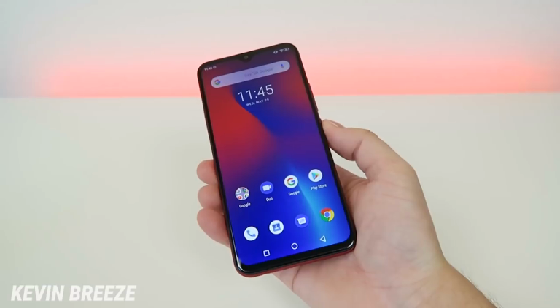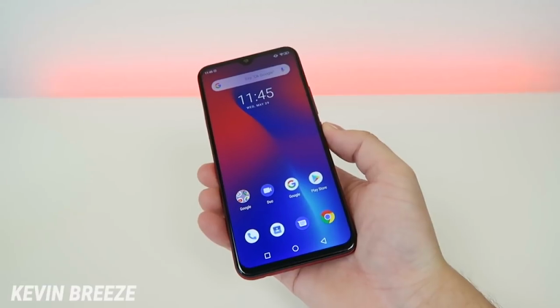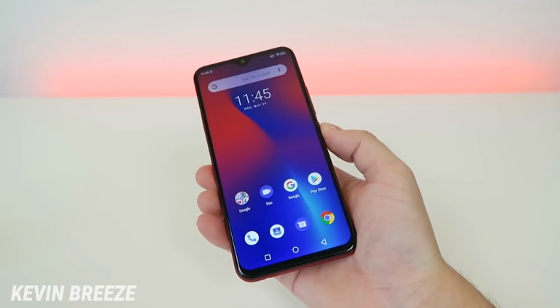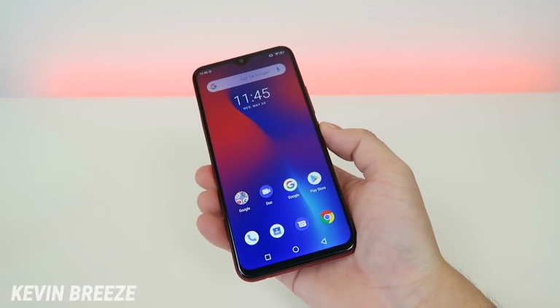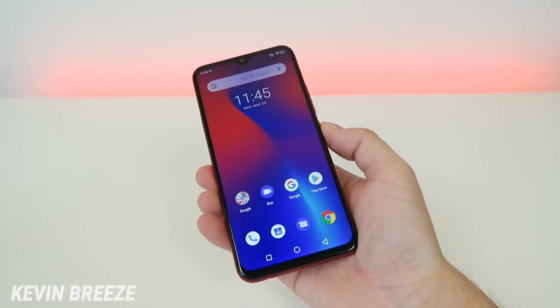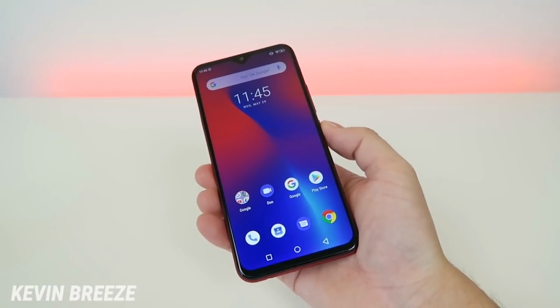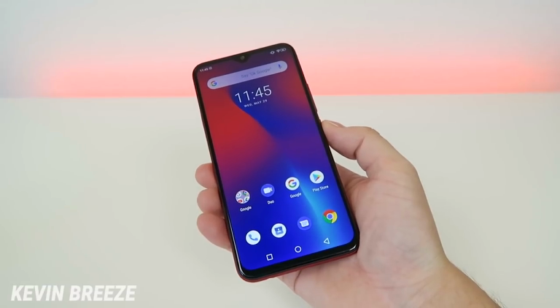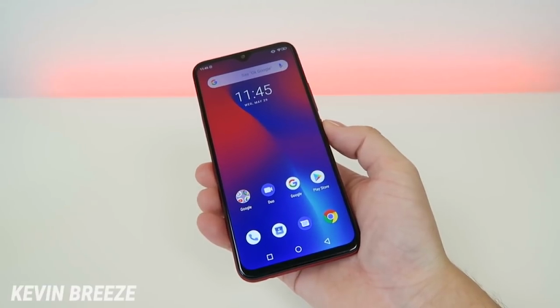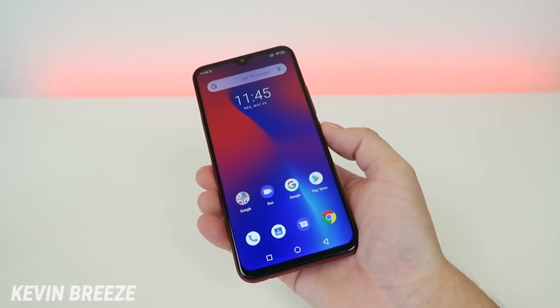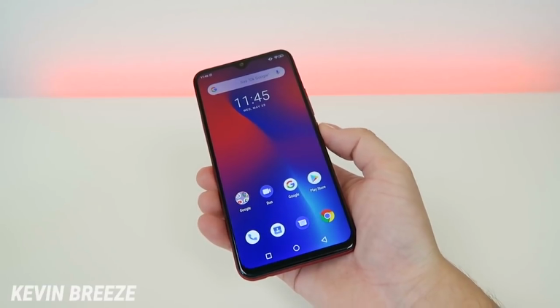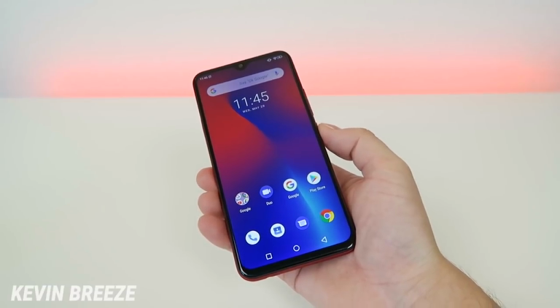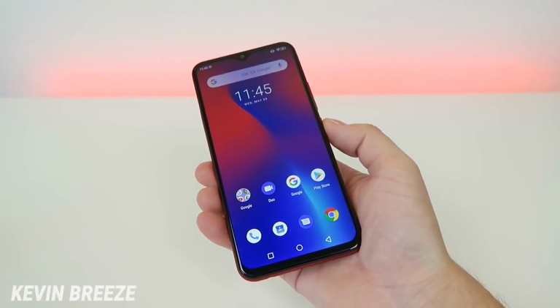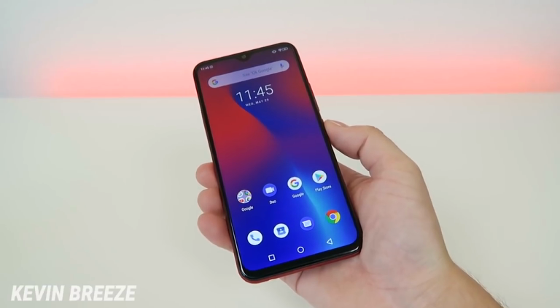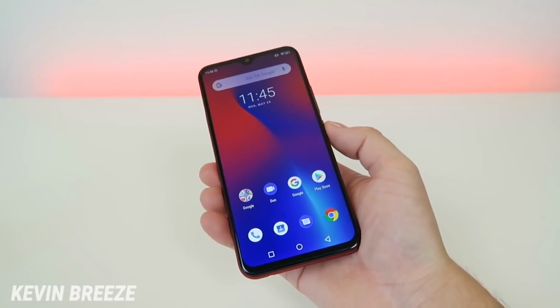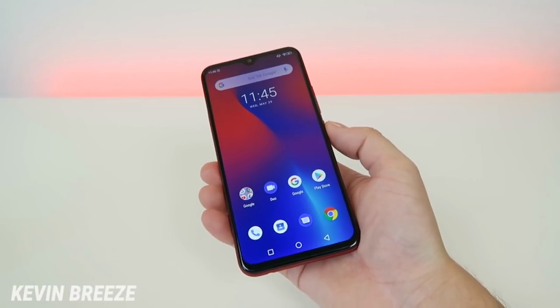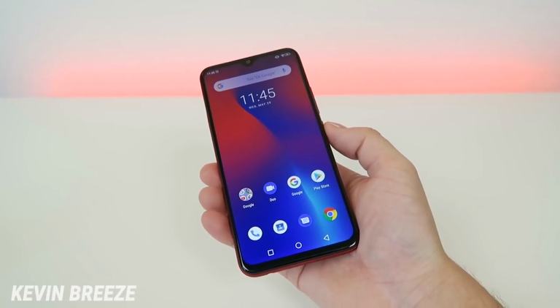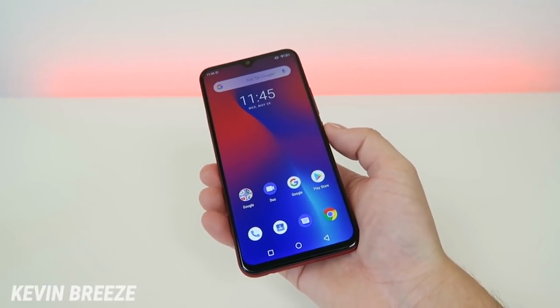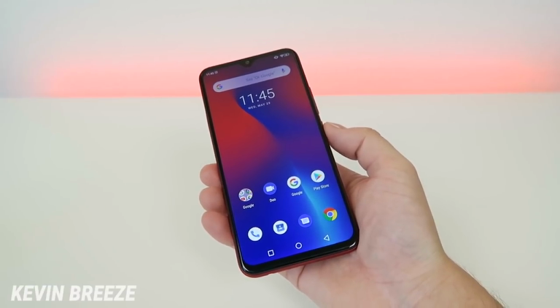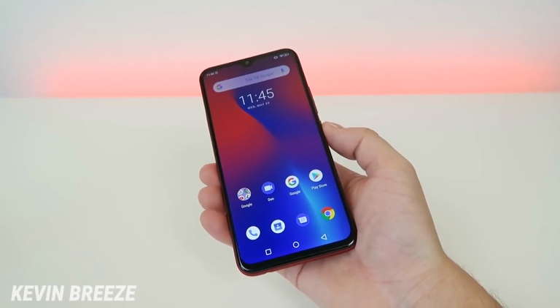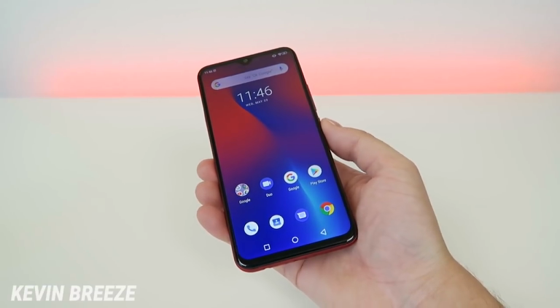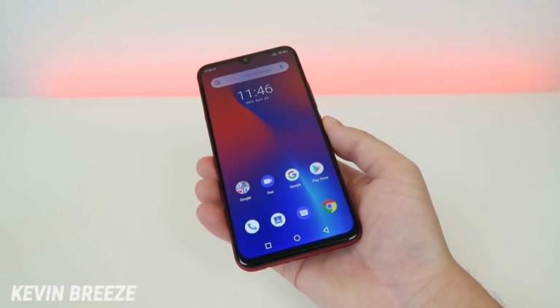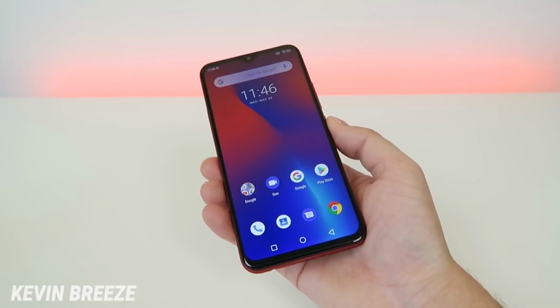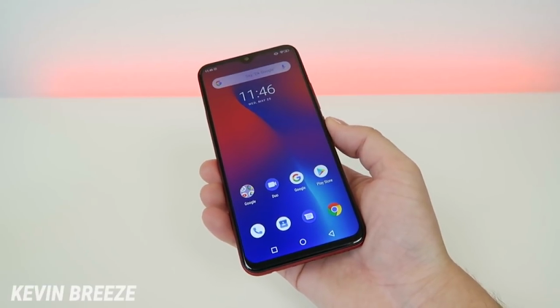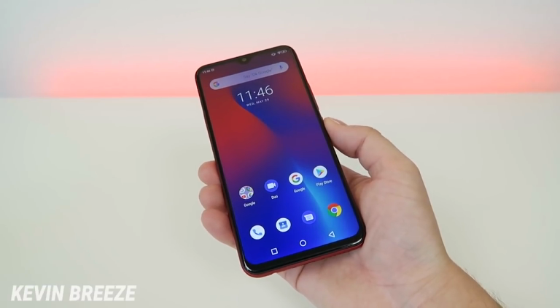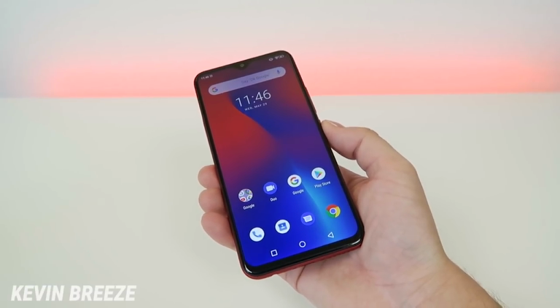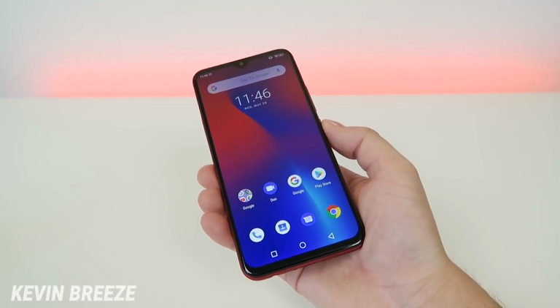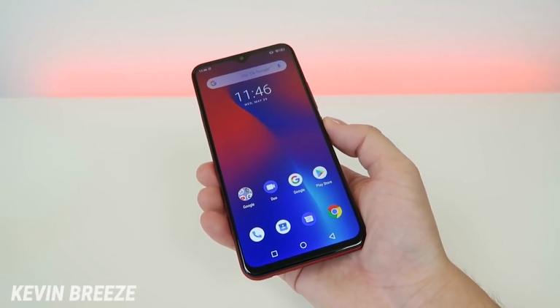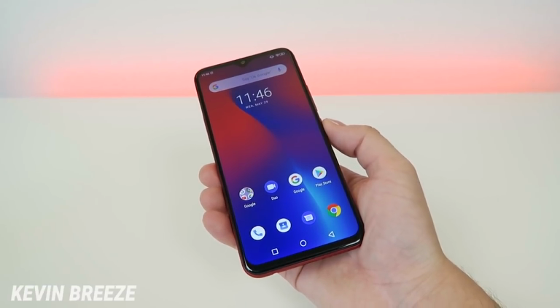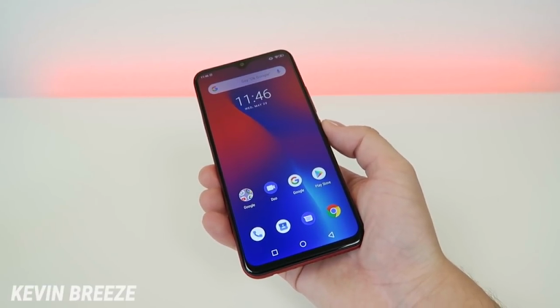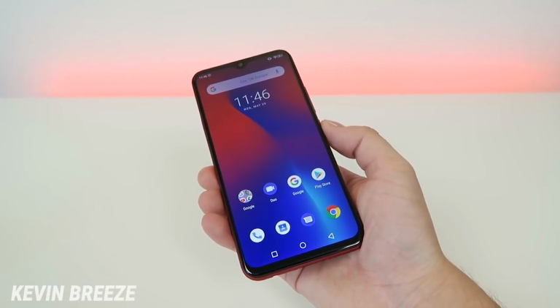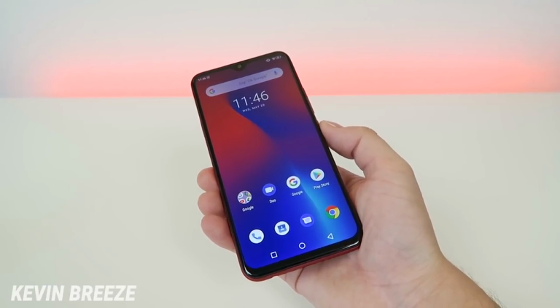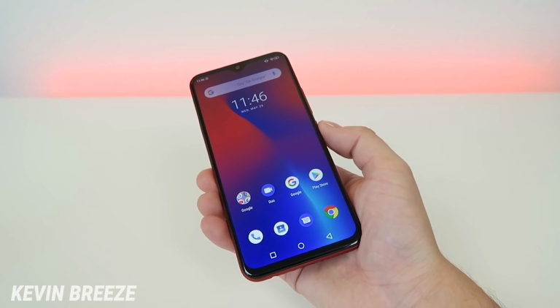Is the Umidigi F1 Play a good phone to buy? Well, in this video we're going to find out!